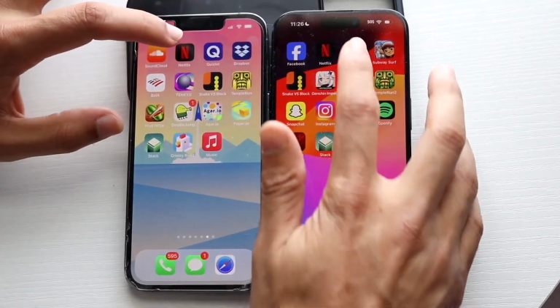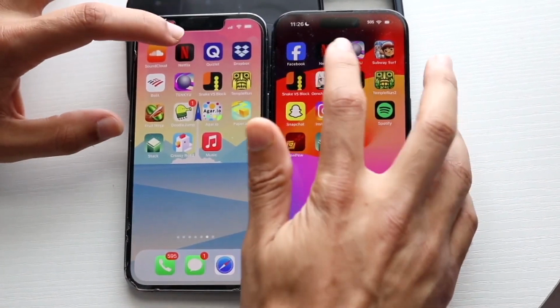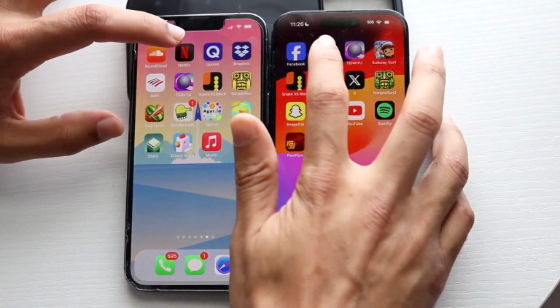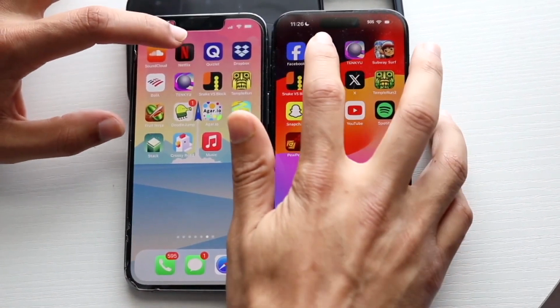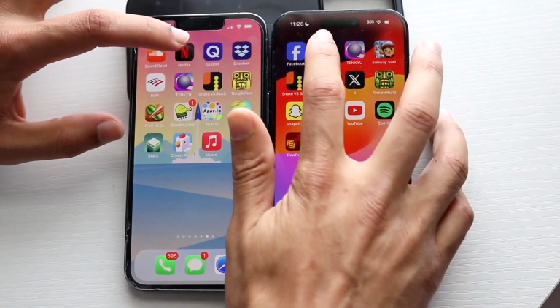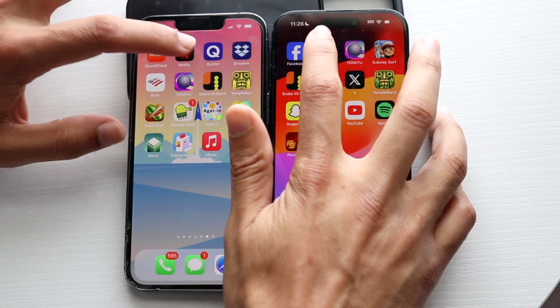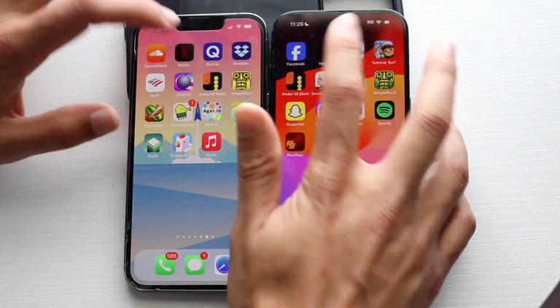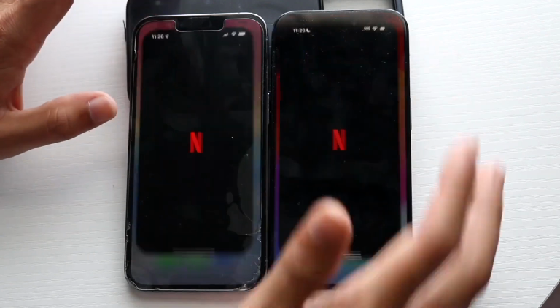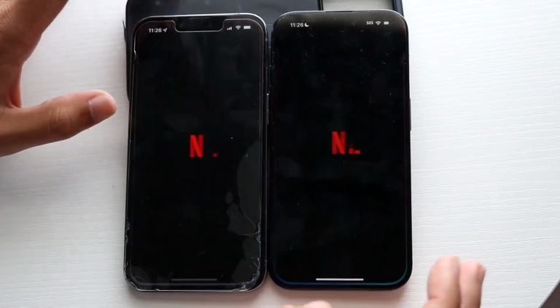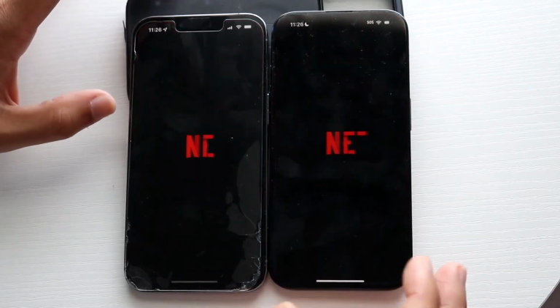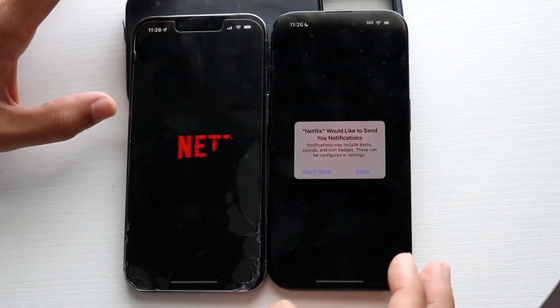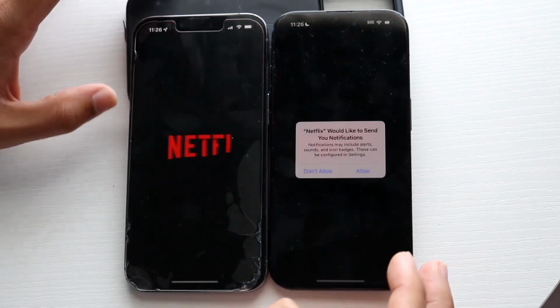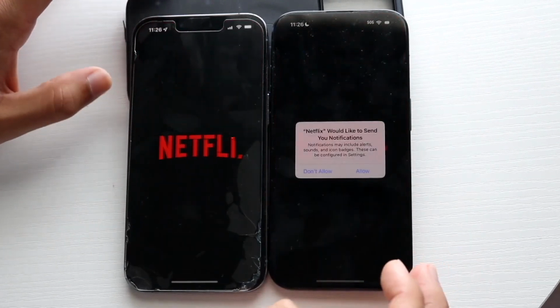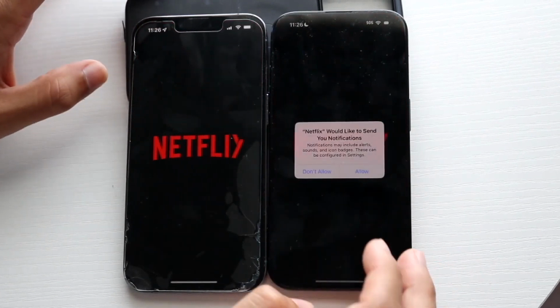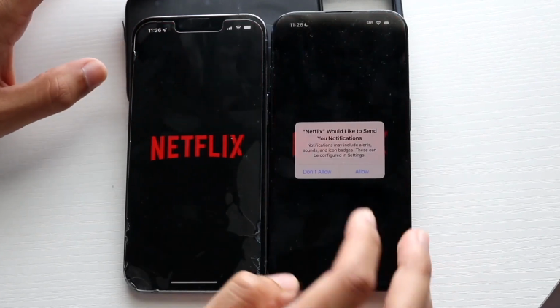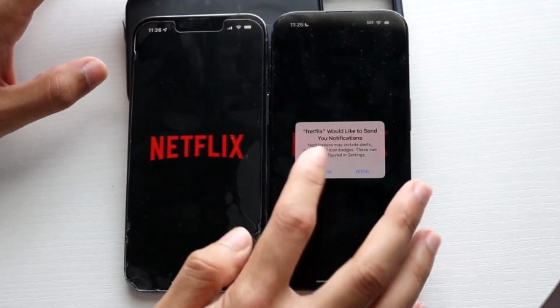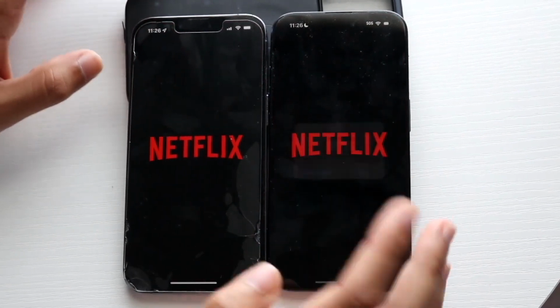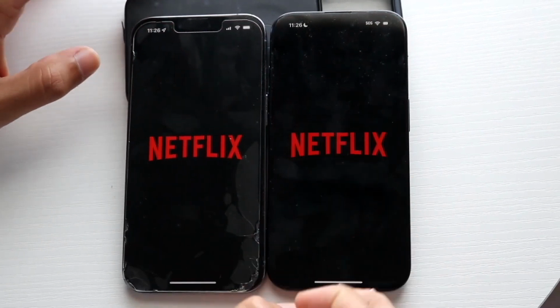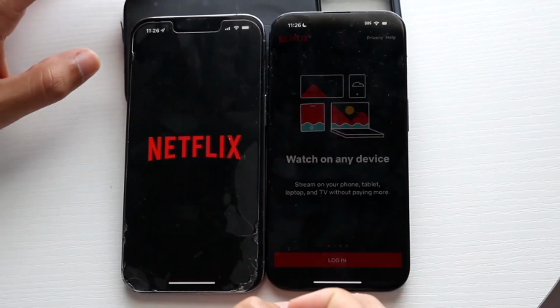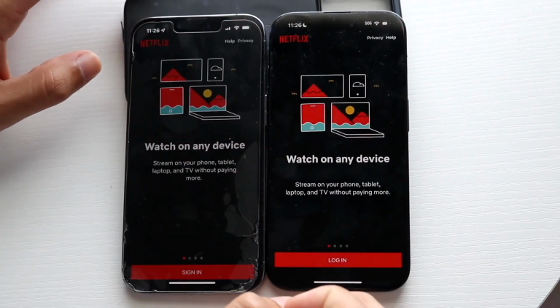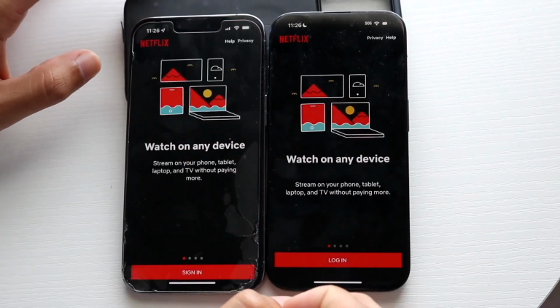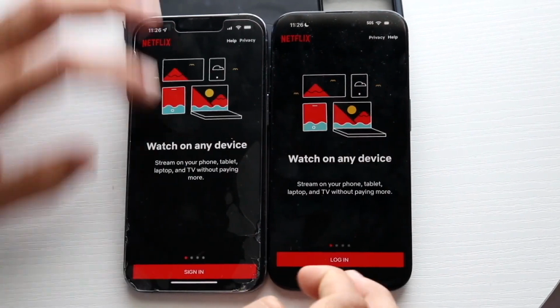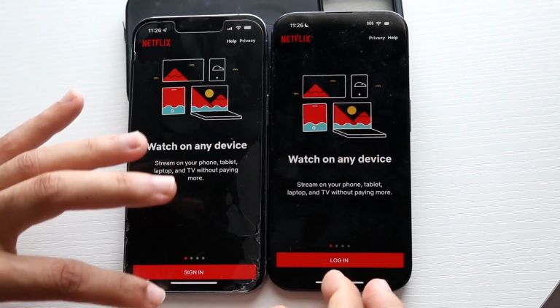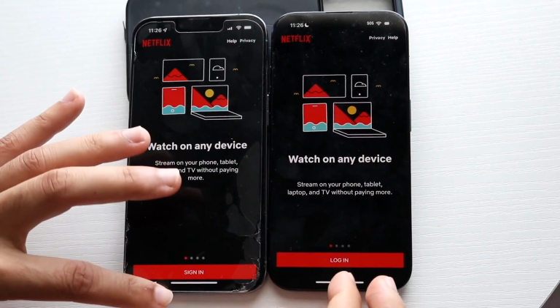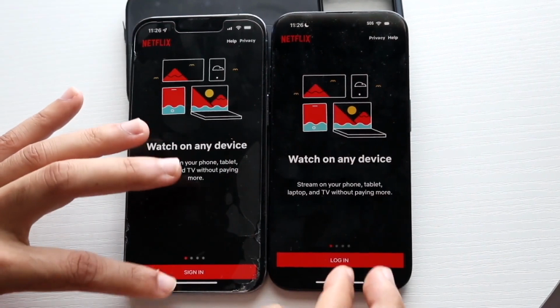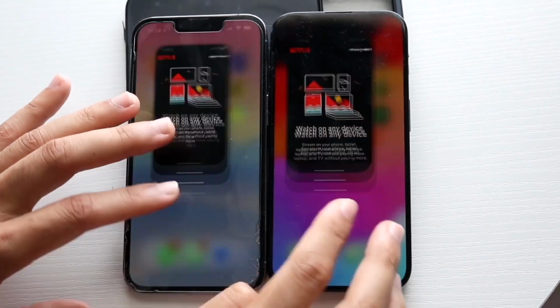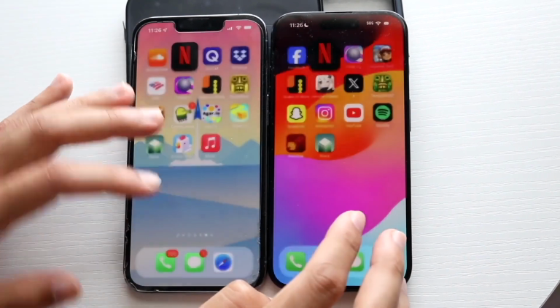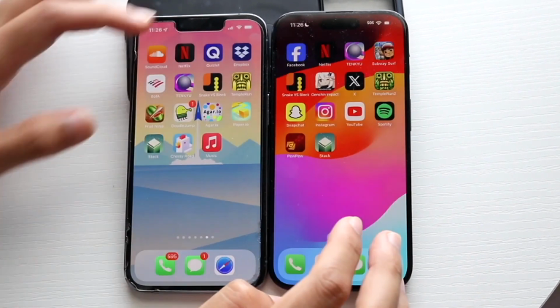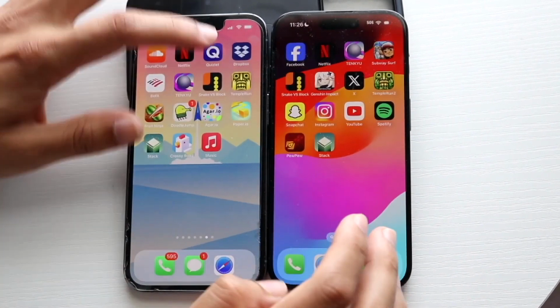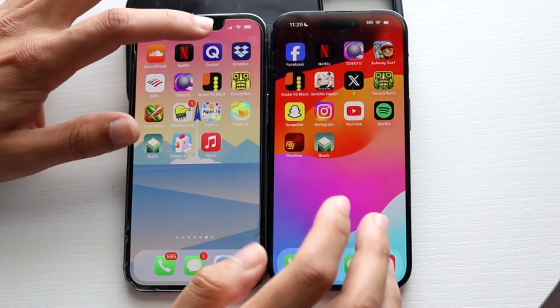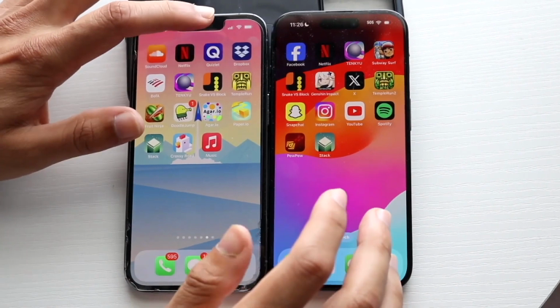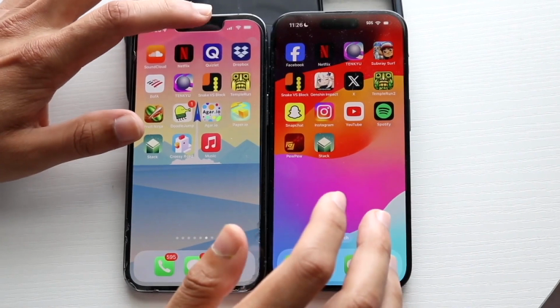Try Netflix — 3, 2, 1. Okay, I don't know why that pop-up happened there. I really don't know which one was the faster one.